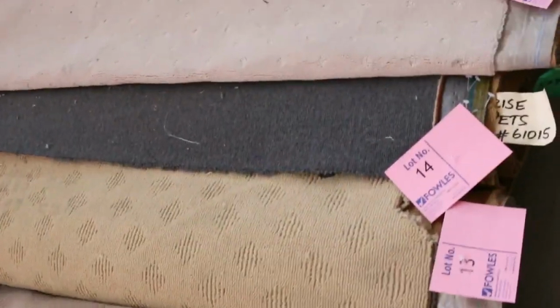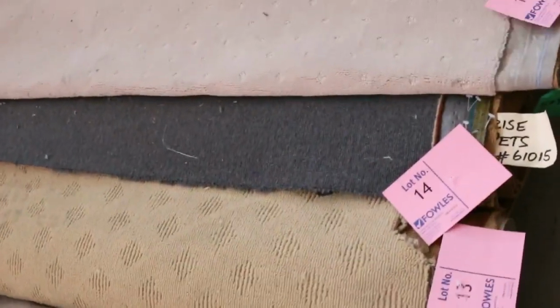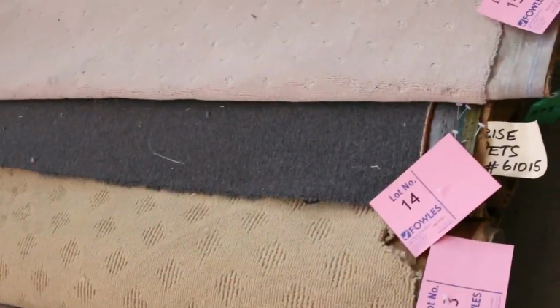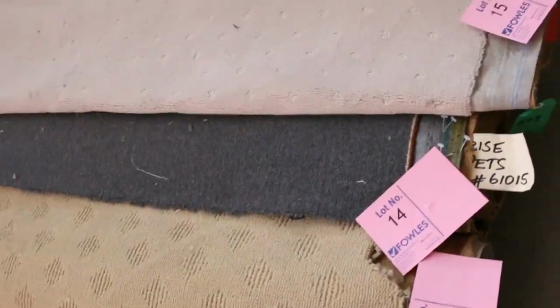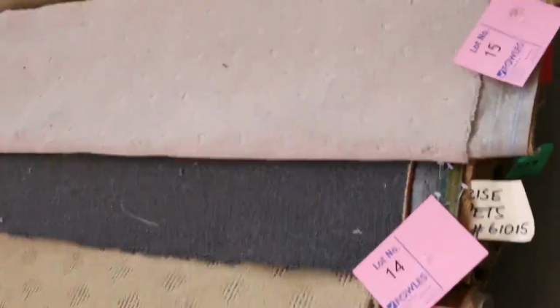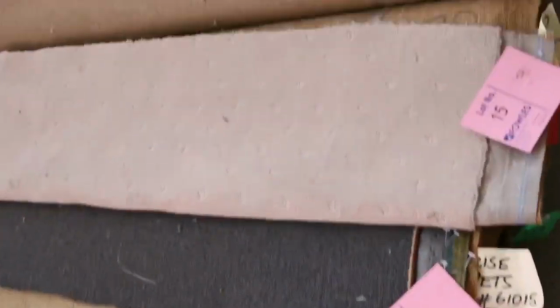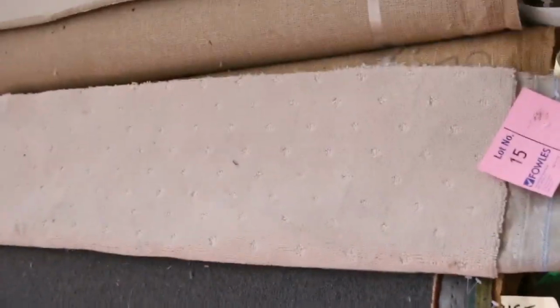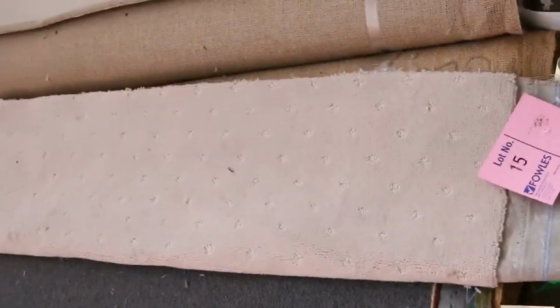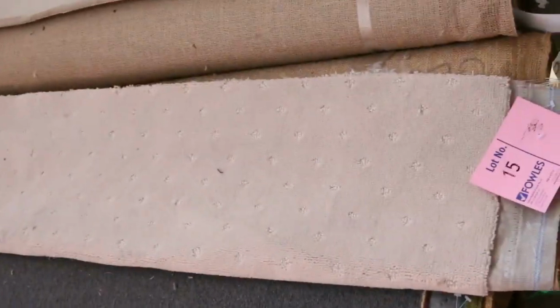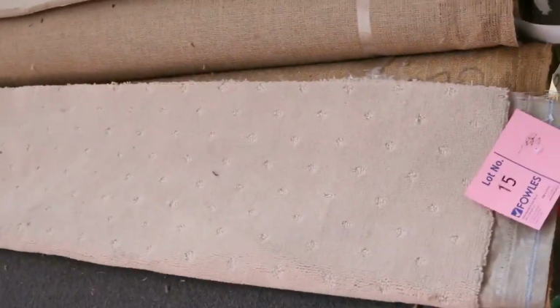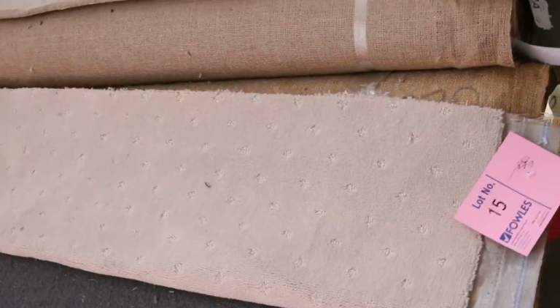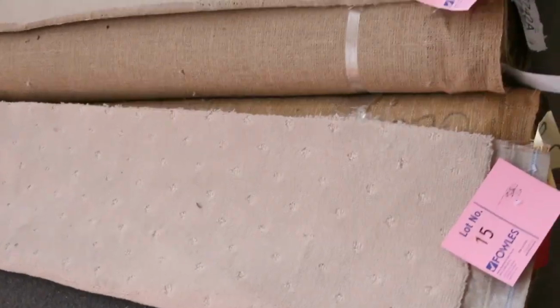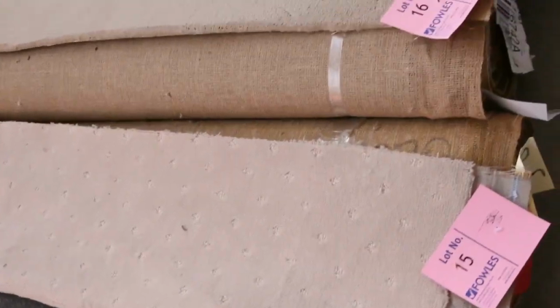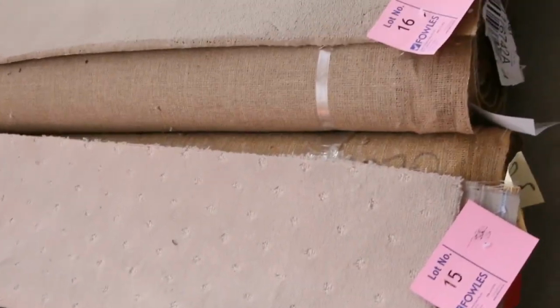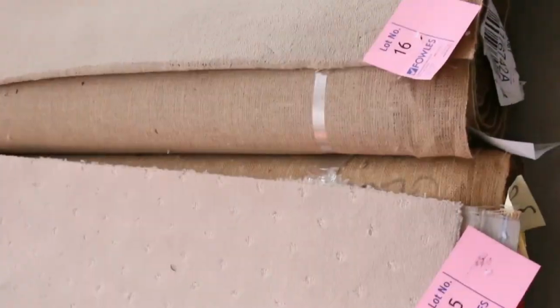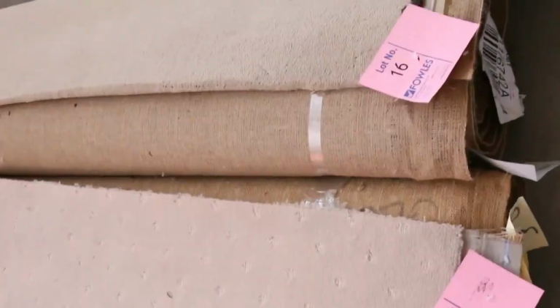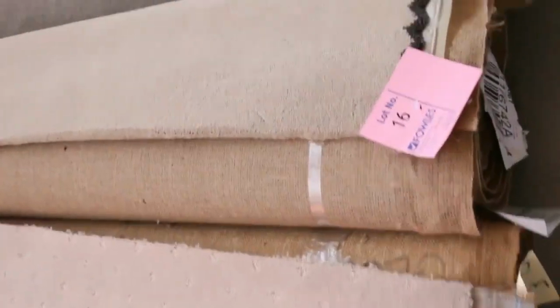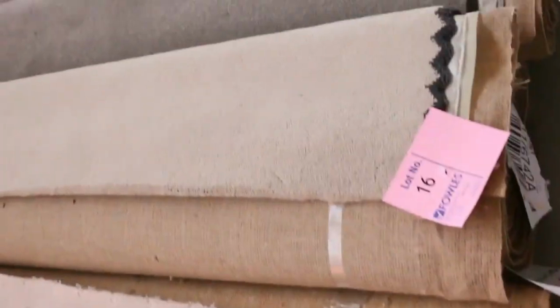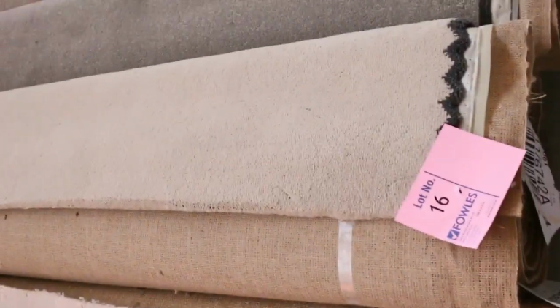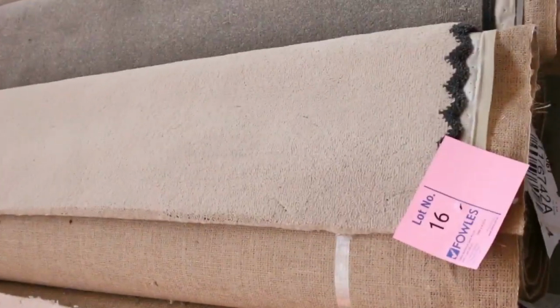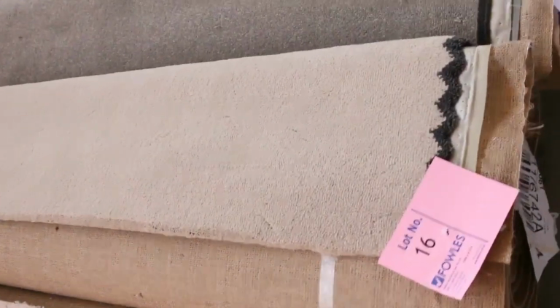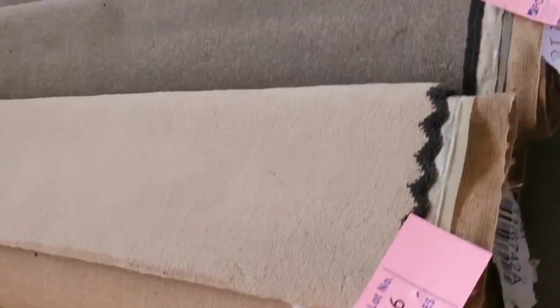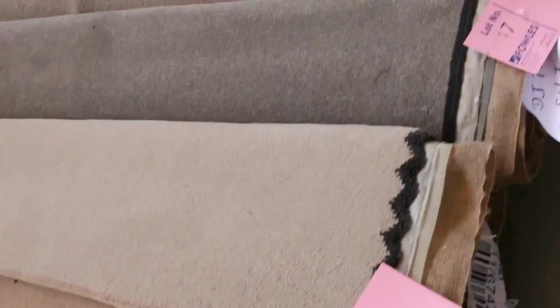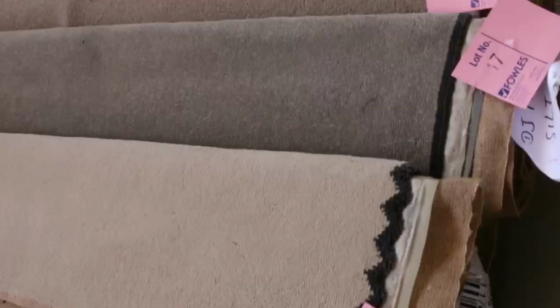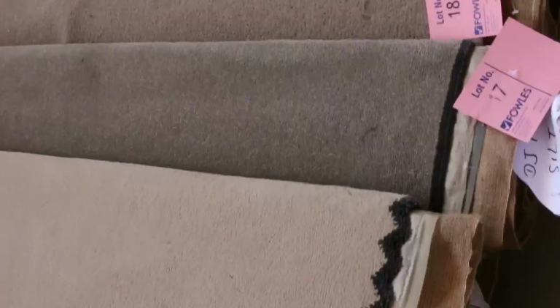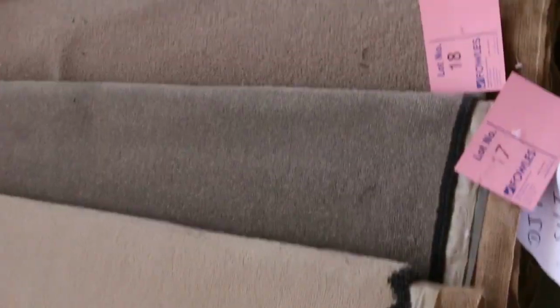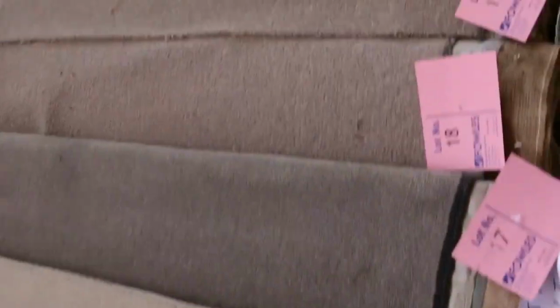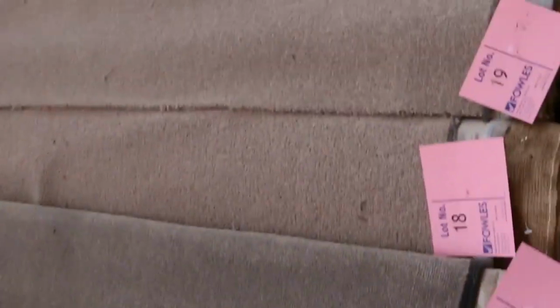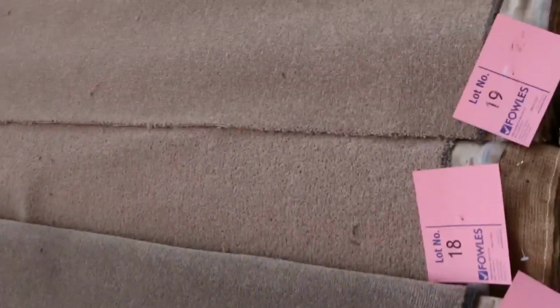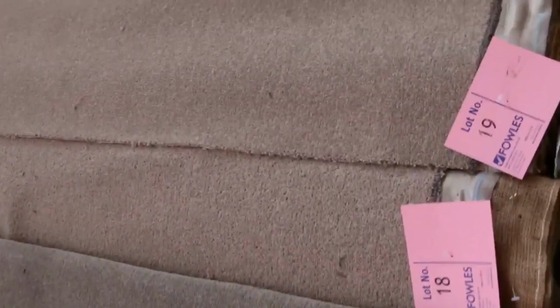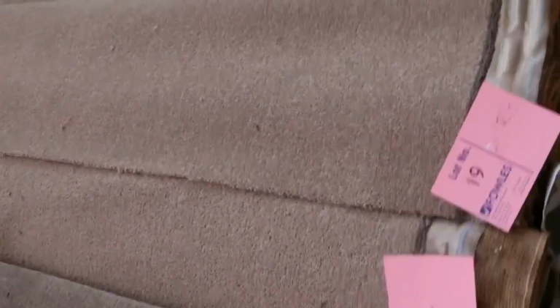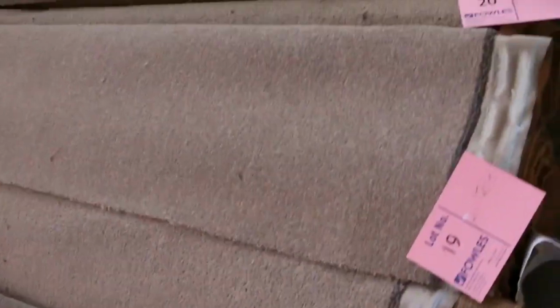We've got walls, we've got loop piles, fist piles, plush piles, there's patterns, there's plains. You can see we've got the whole lot.